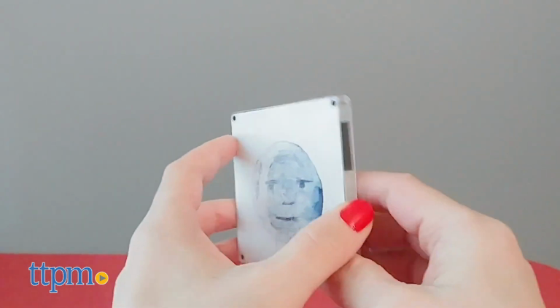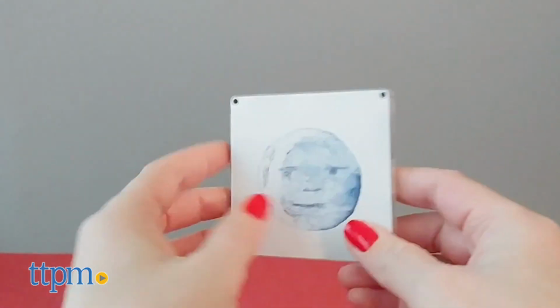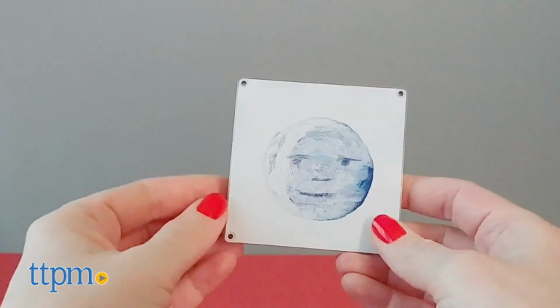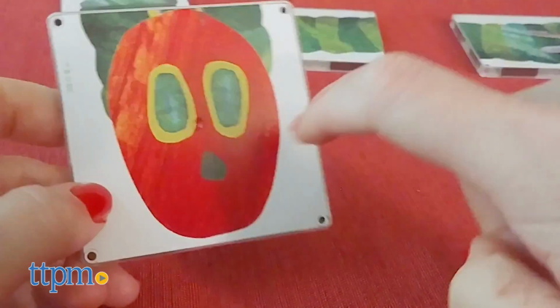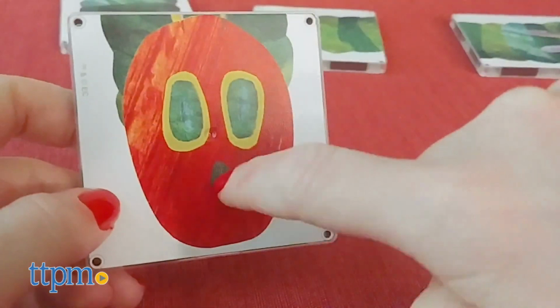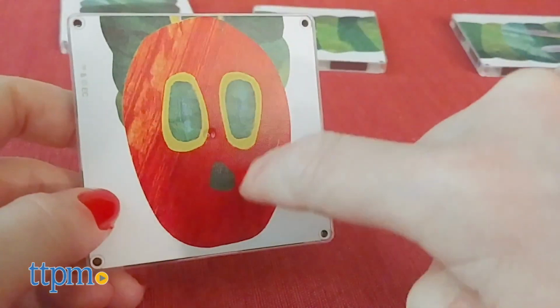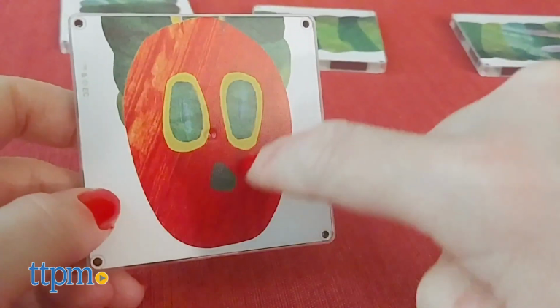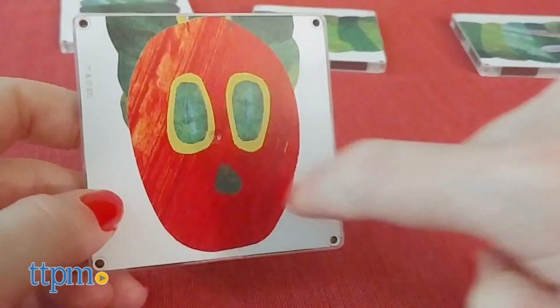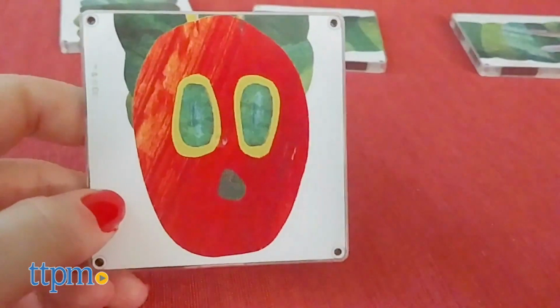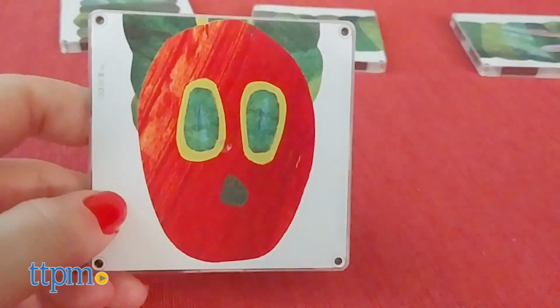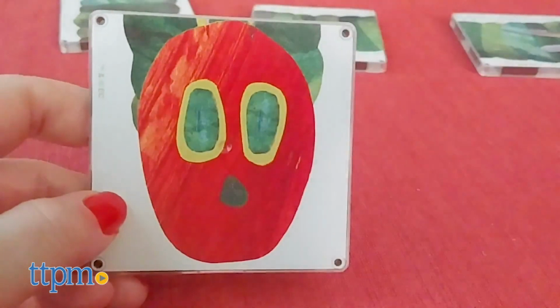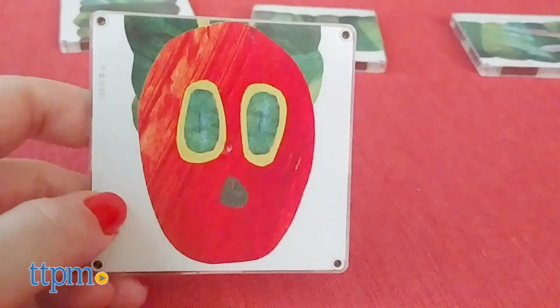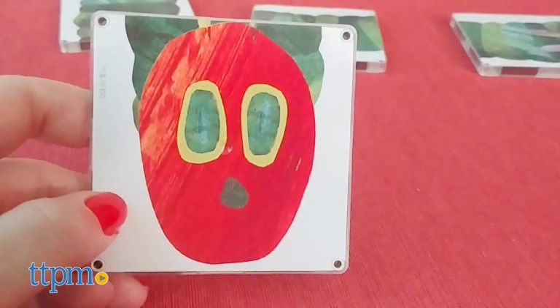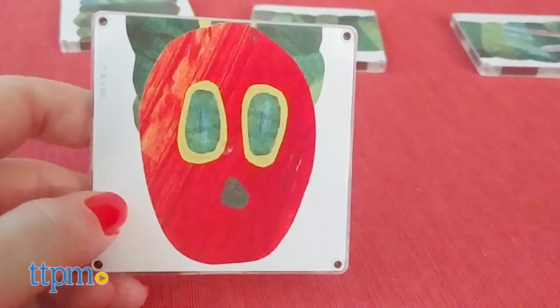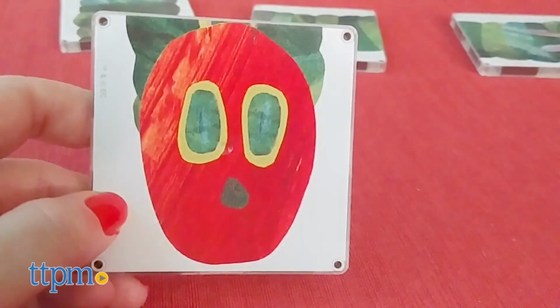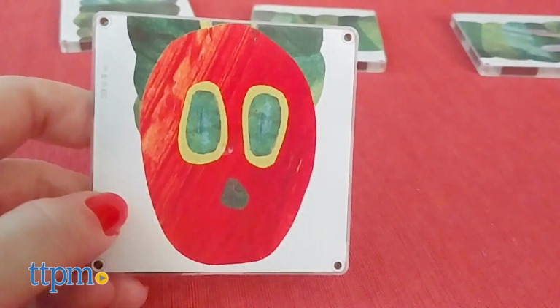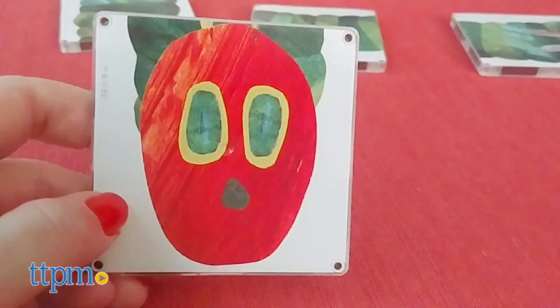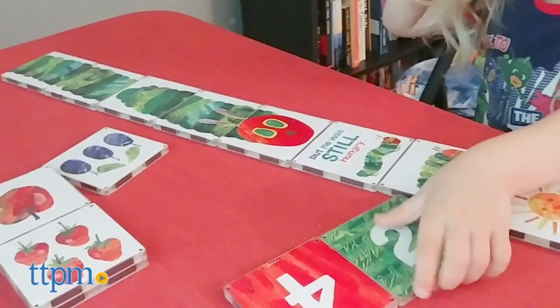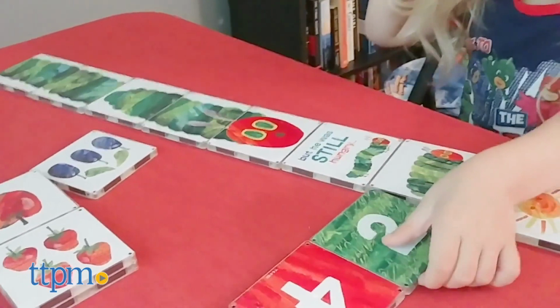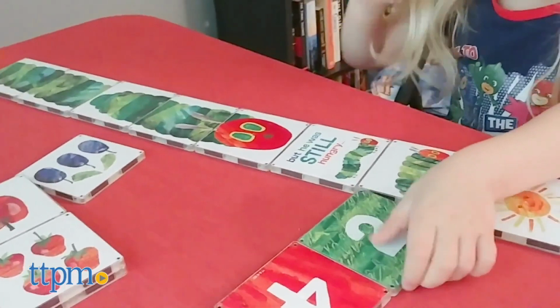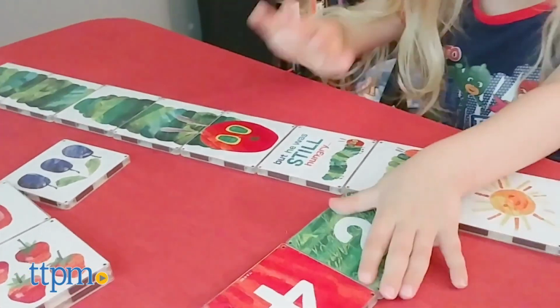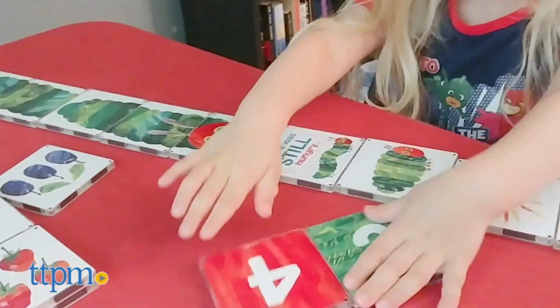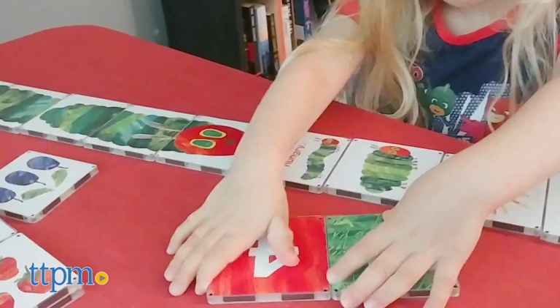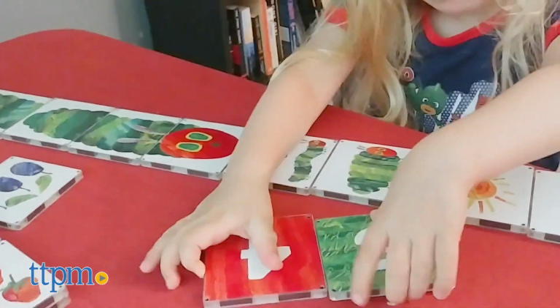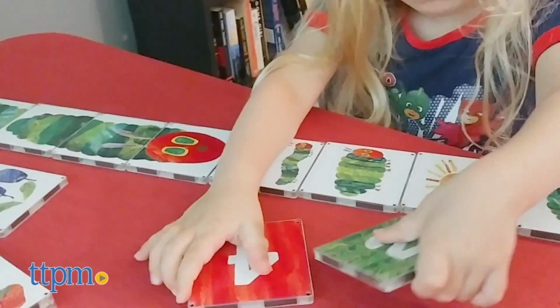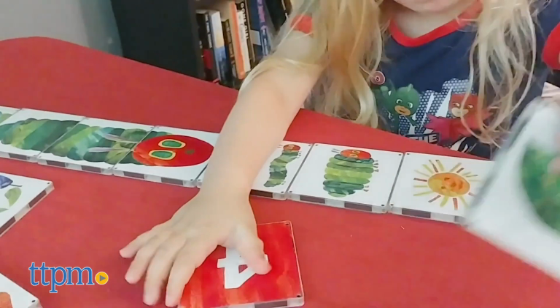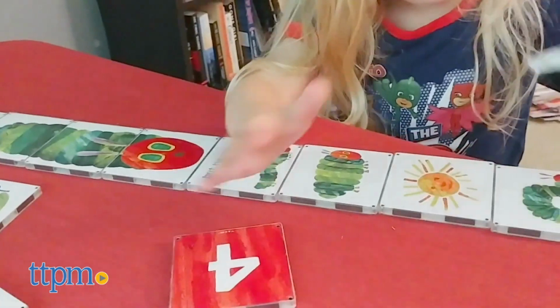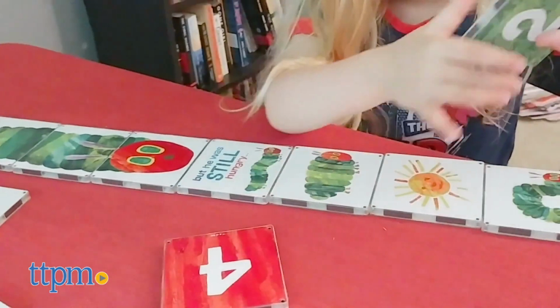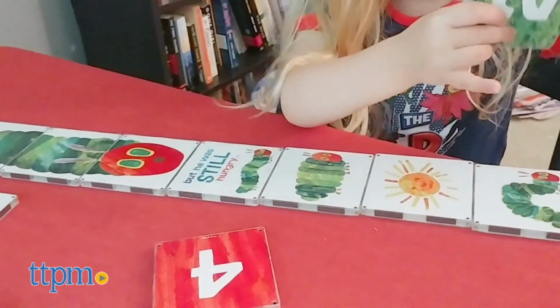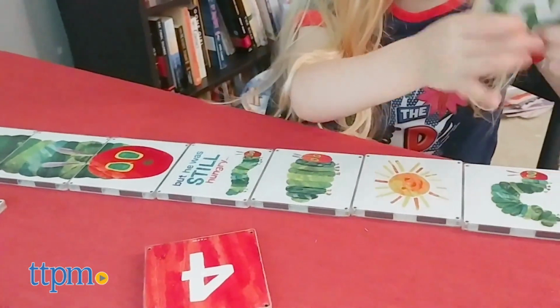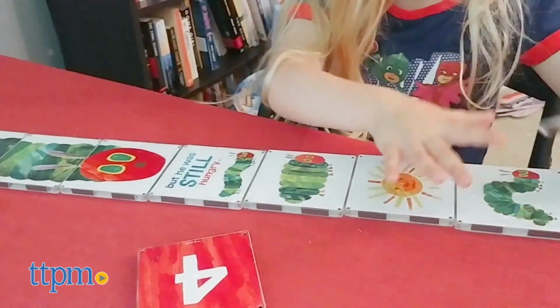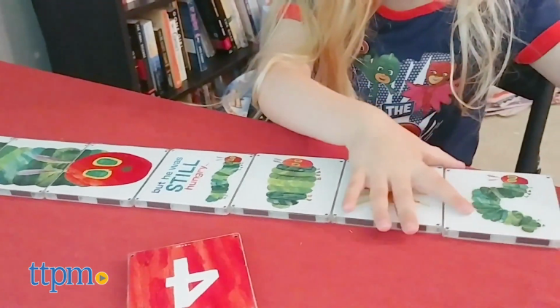The tiles are scratch-resistant to ensure the illustrations aren't damaged during play. There are no building instructions, but it's fairly simple to understand how the tiles go together.